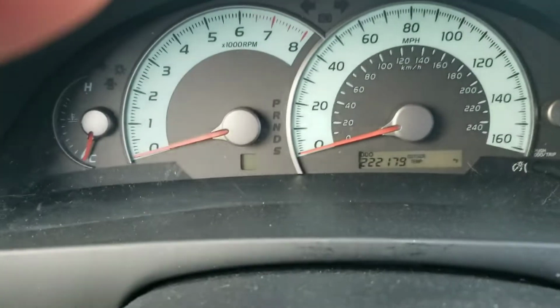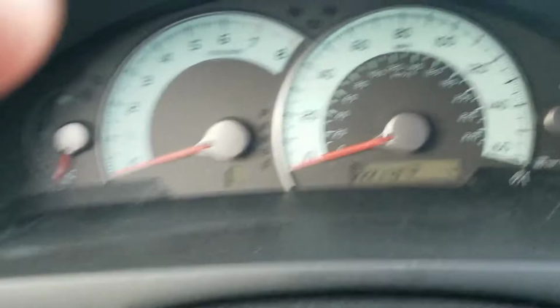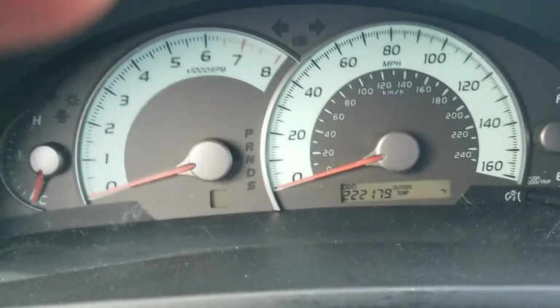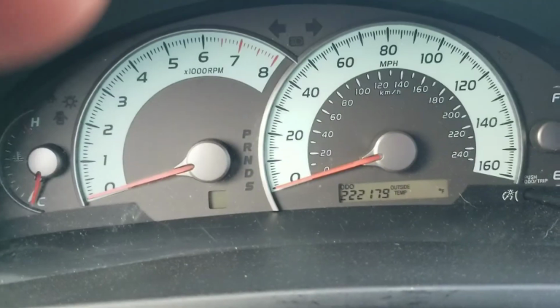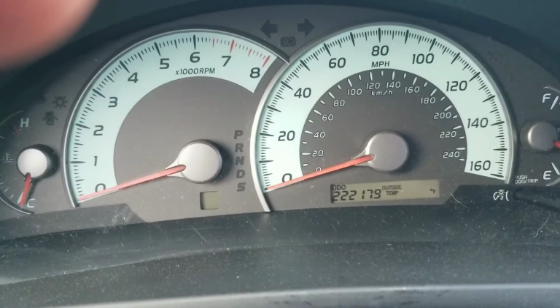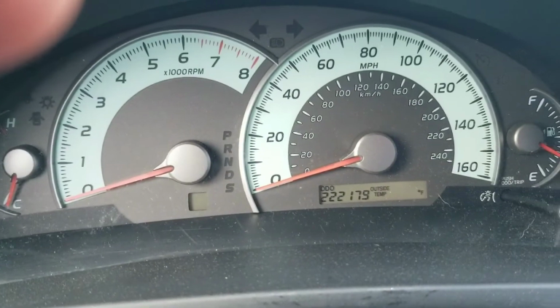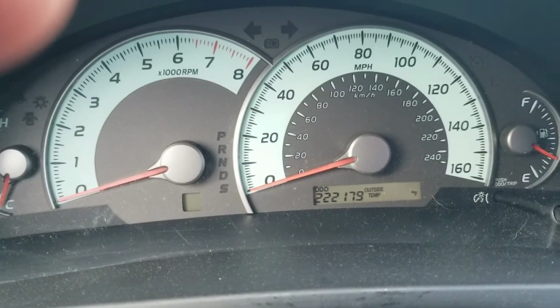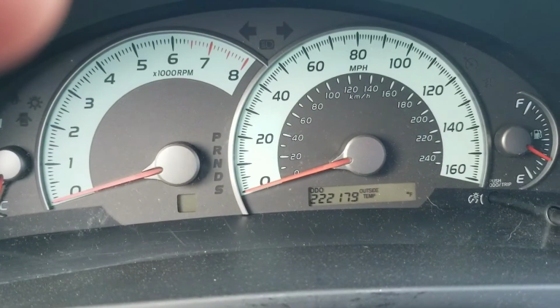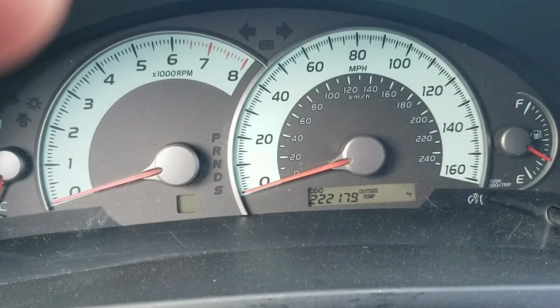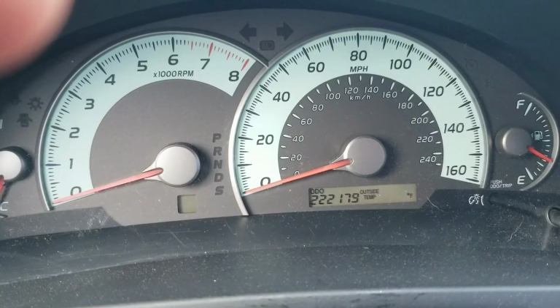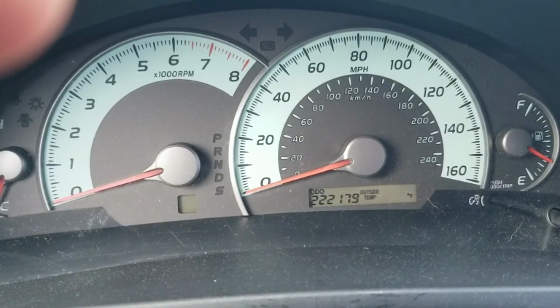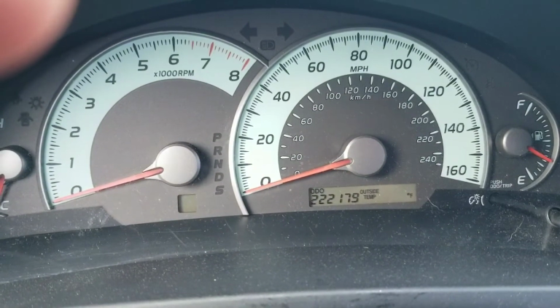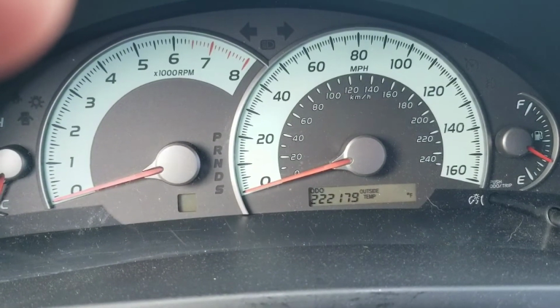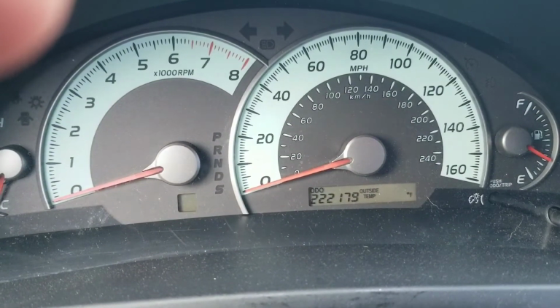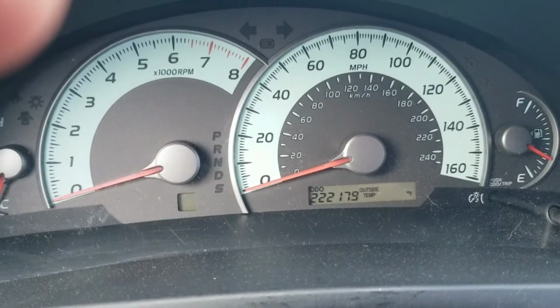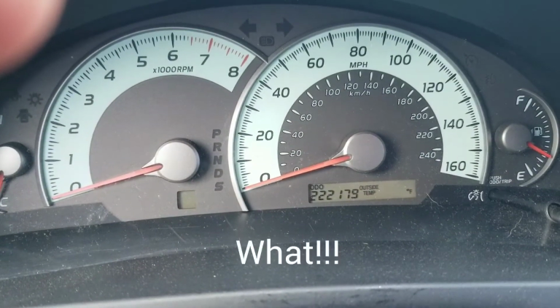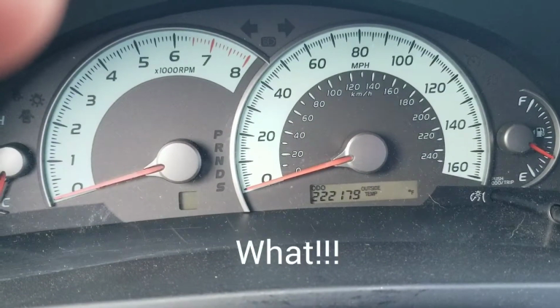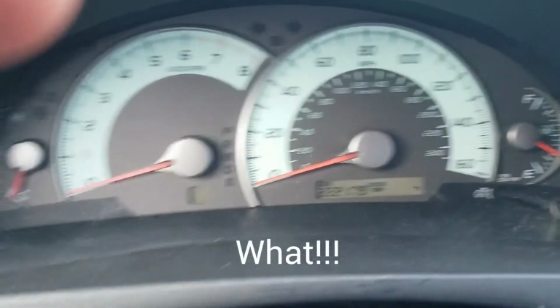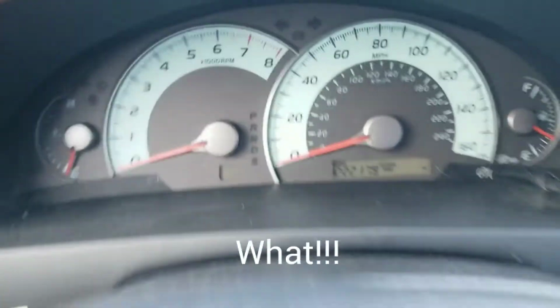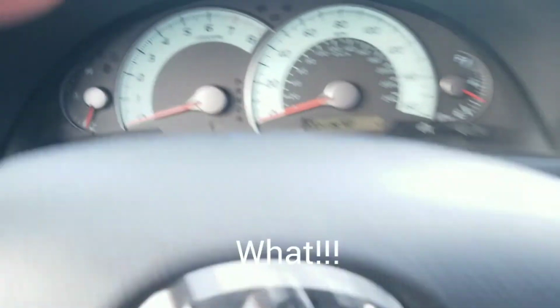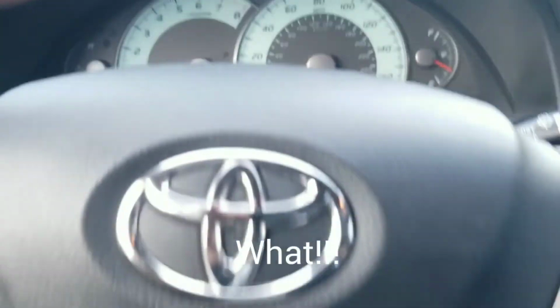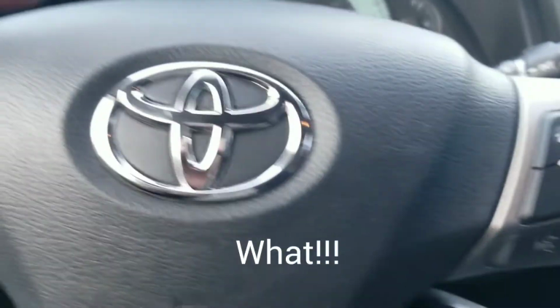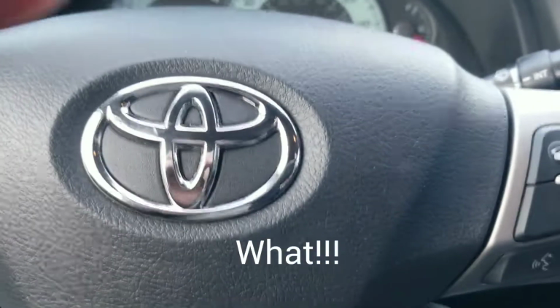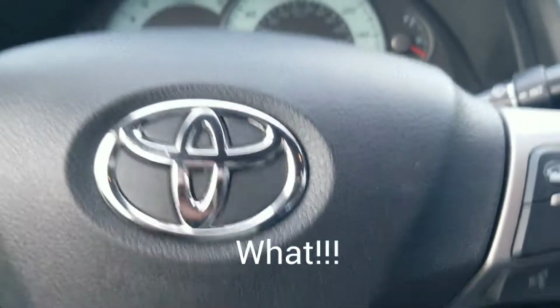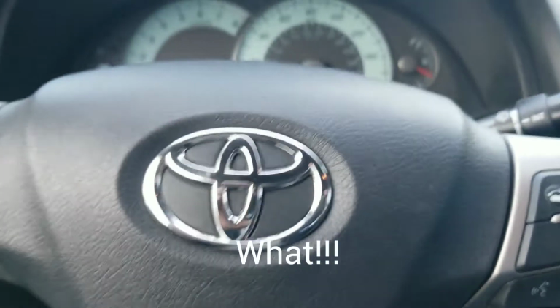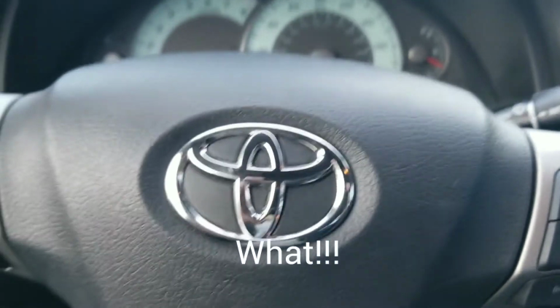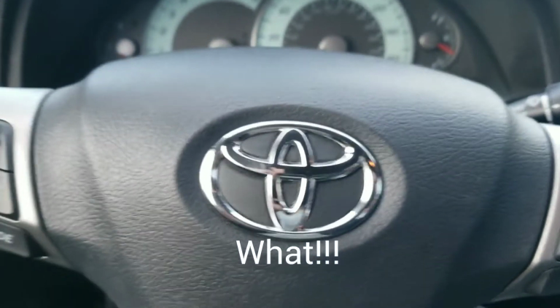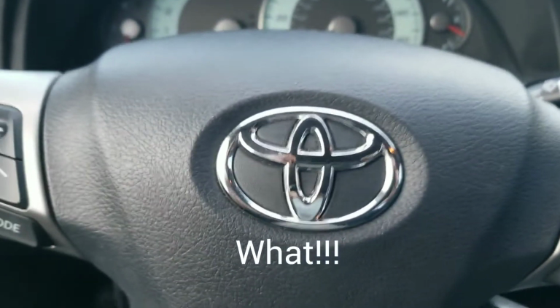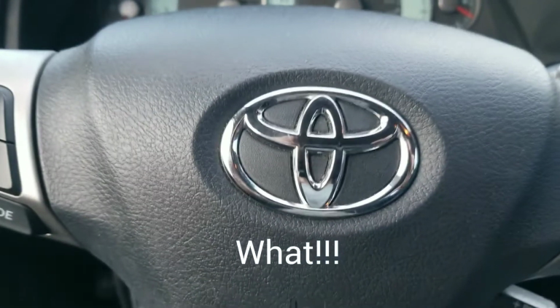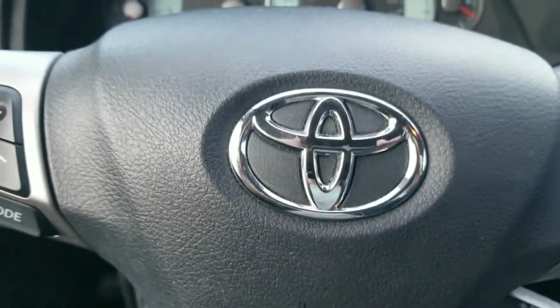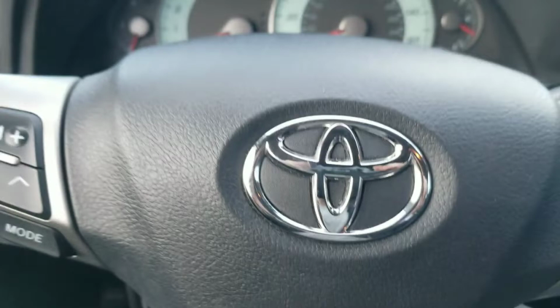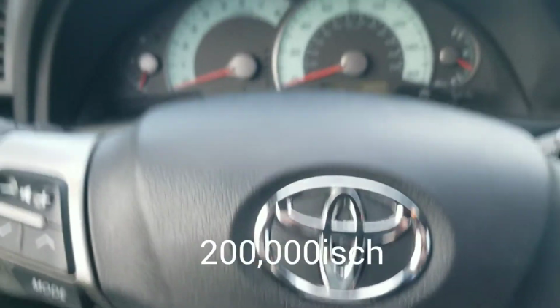And that's on a 222,000-mile engine. Till the next time.